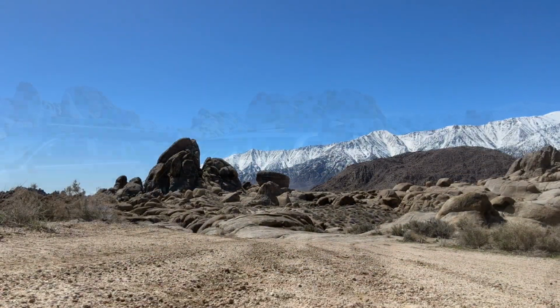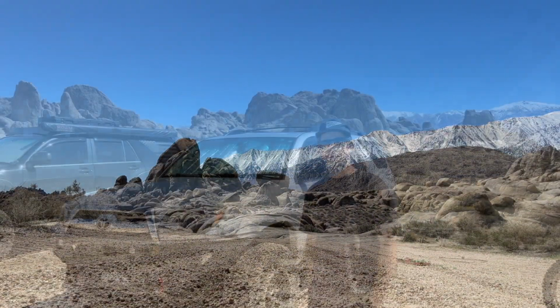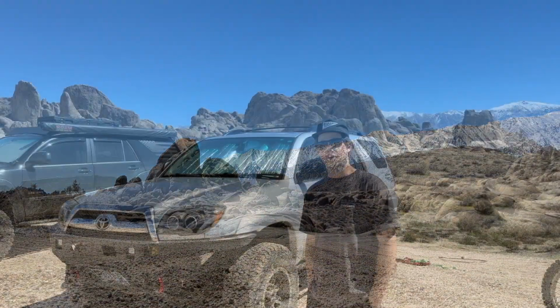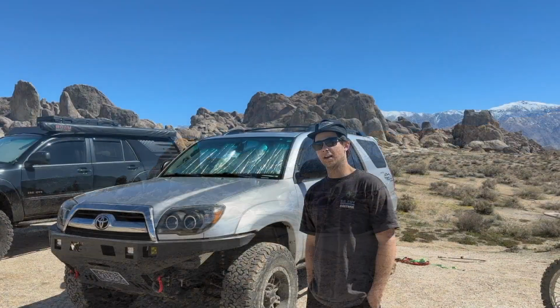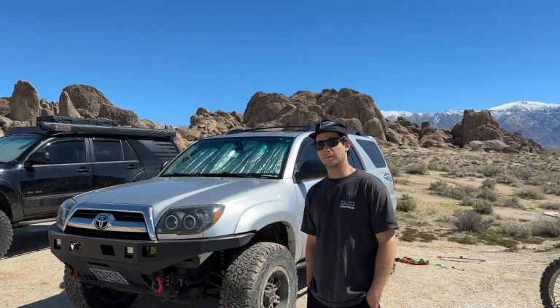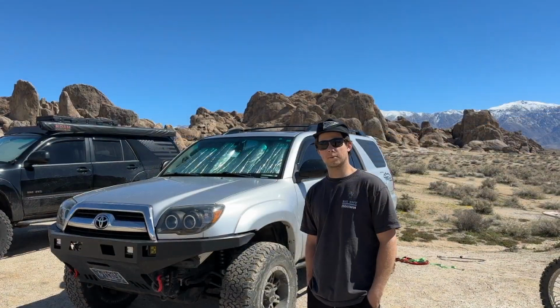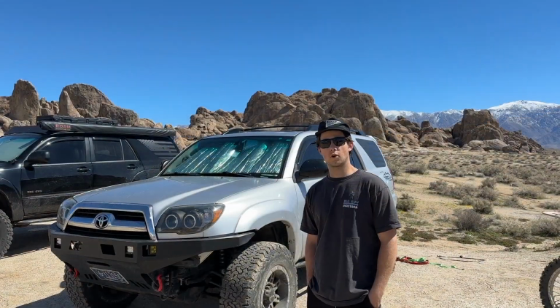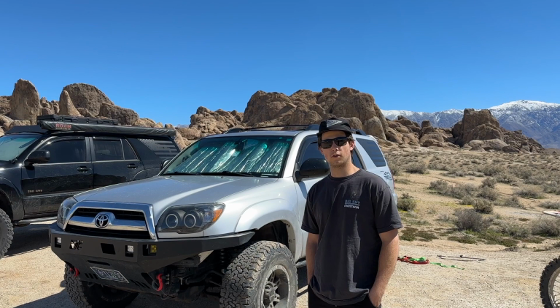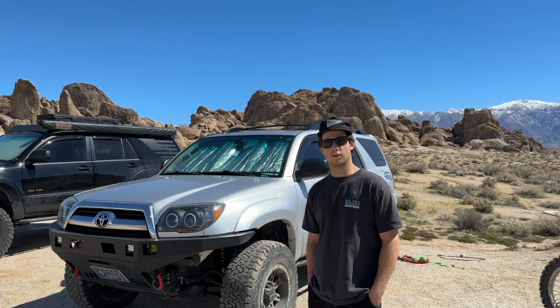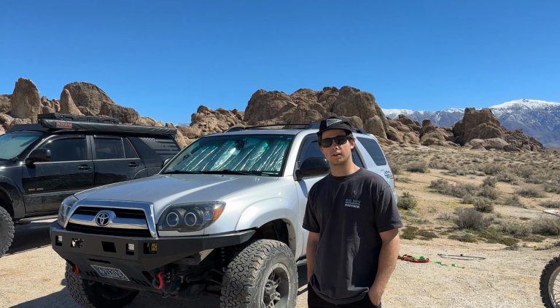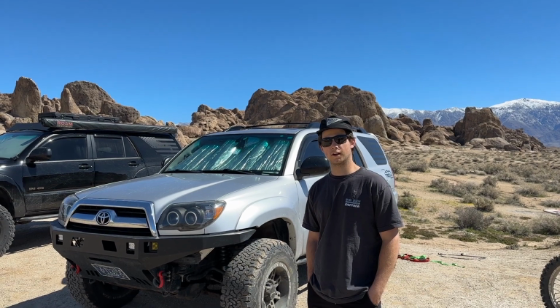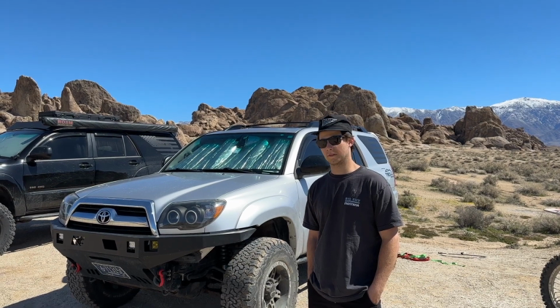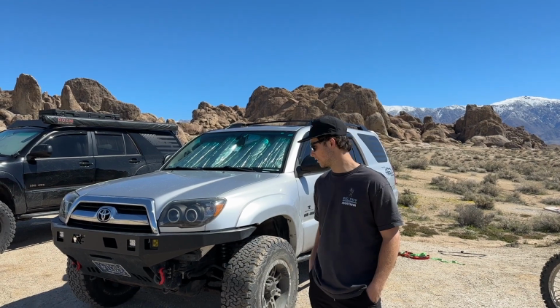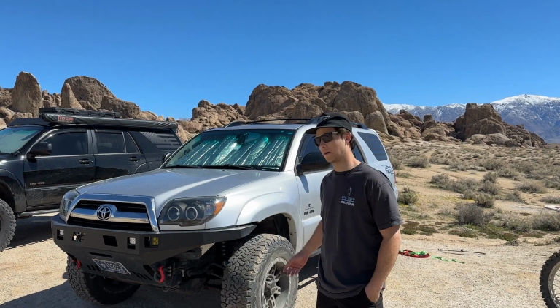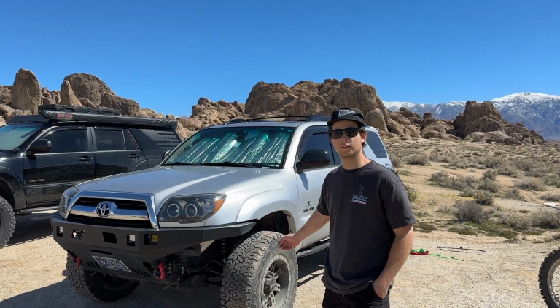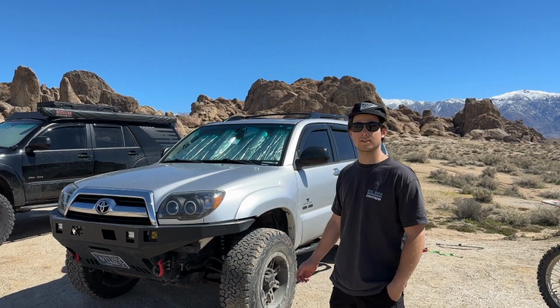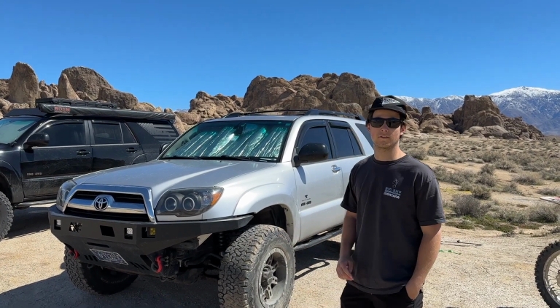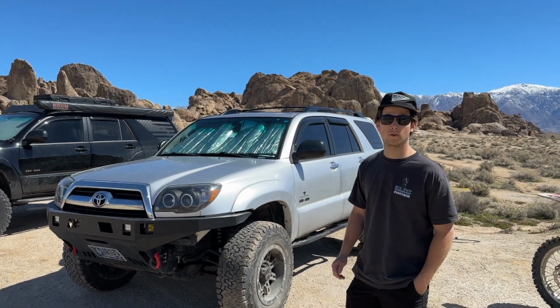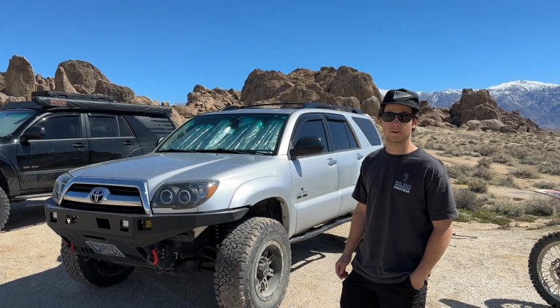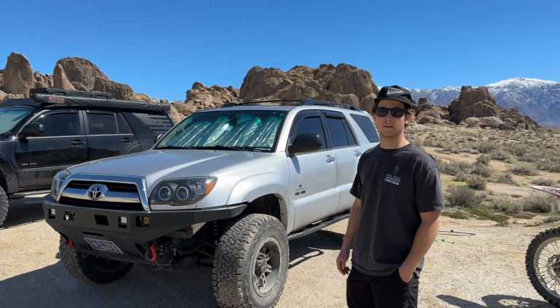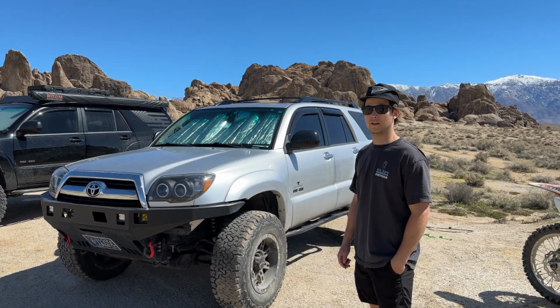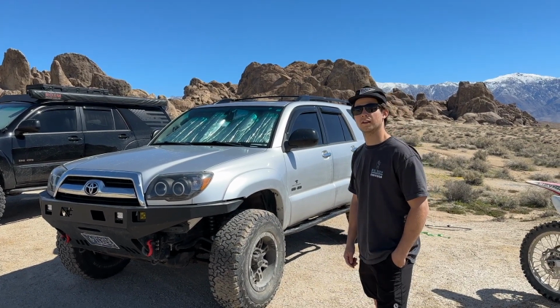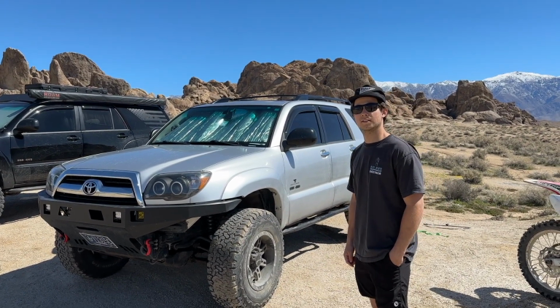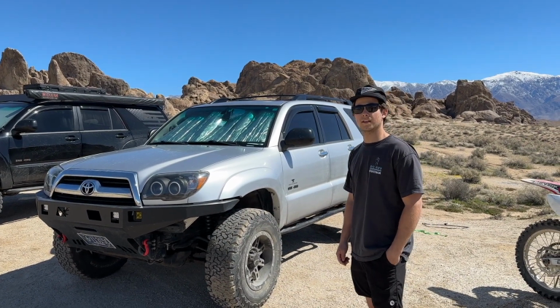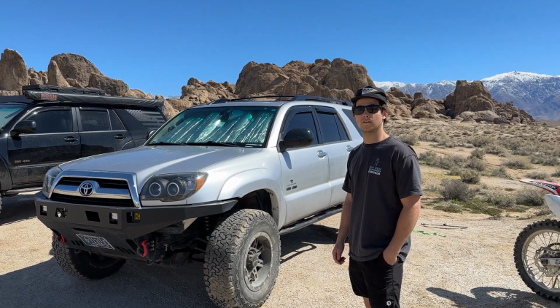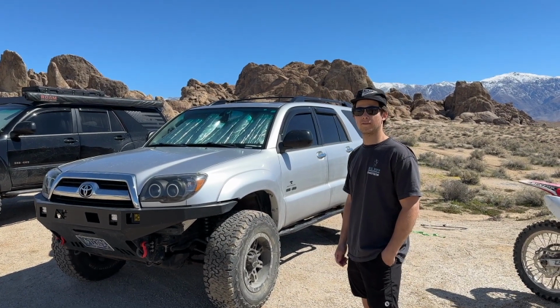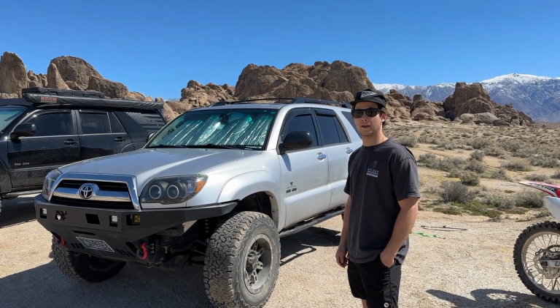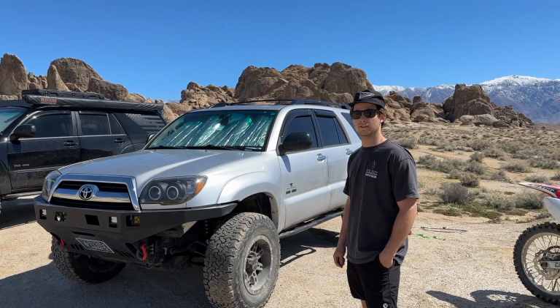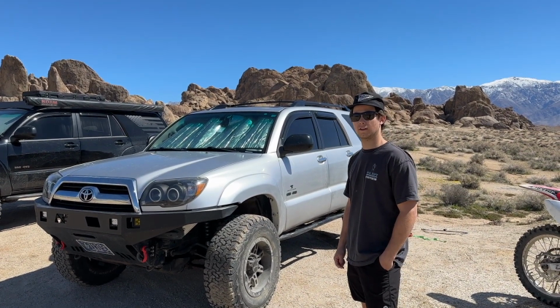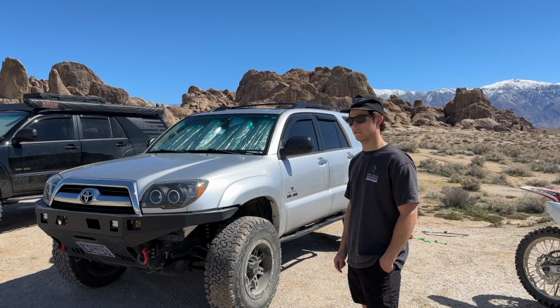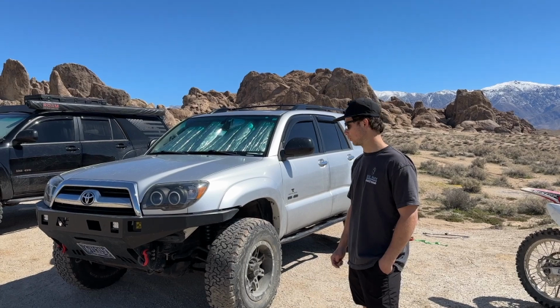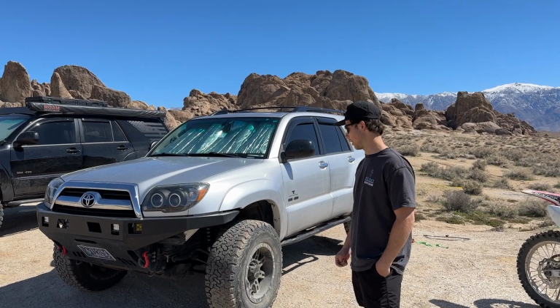How's it going? My name is Cole, and this is my 2007 4Runner. It's the SR5 package, 4-Wheel-Drive.